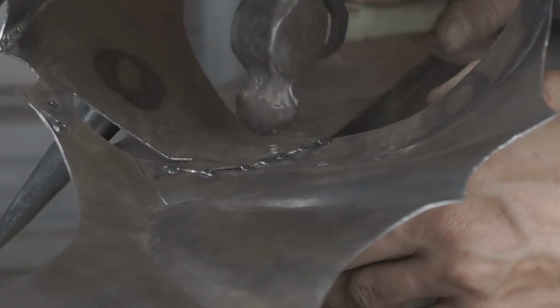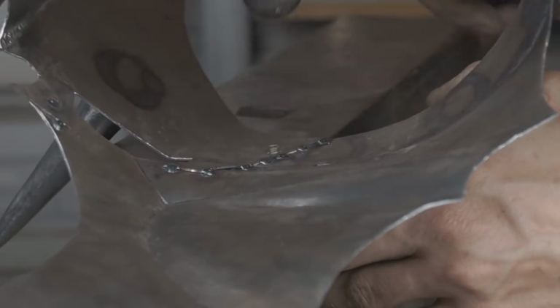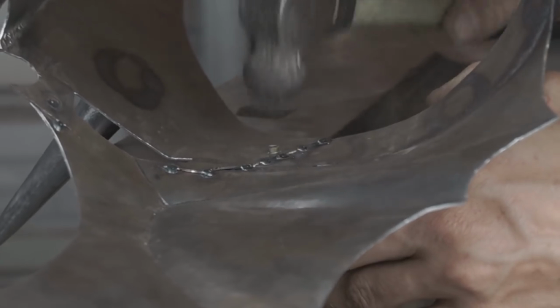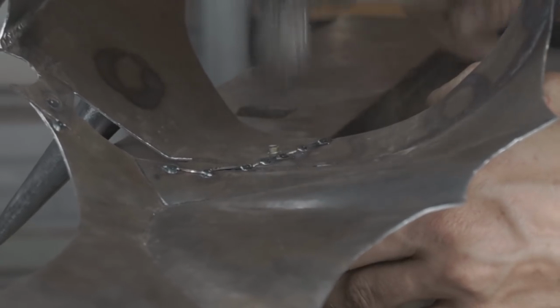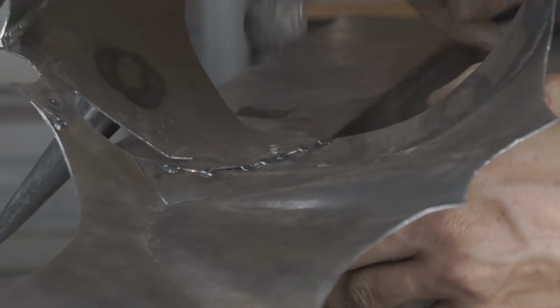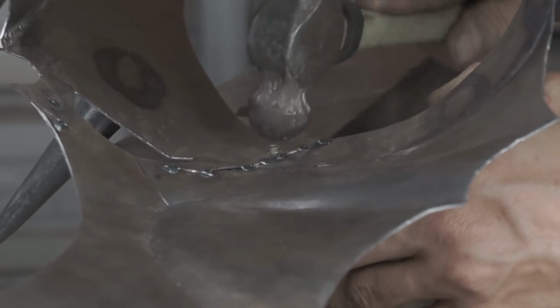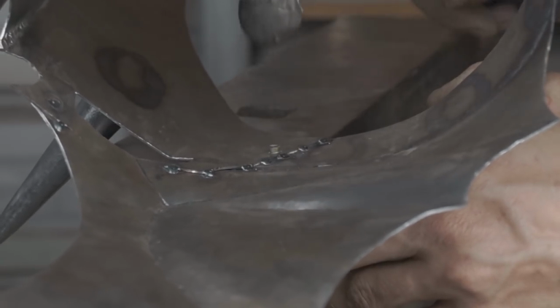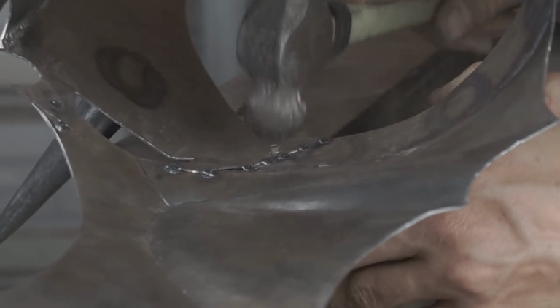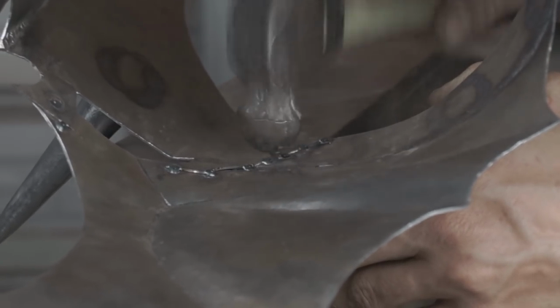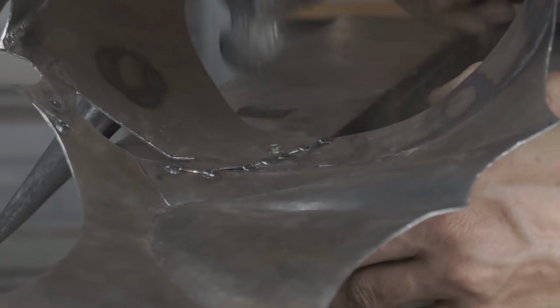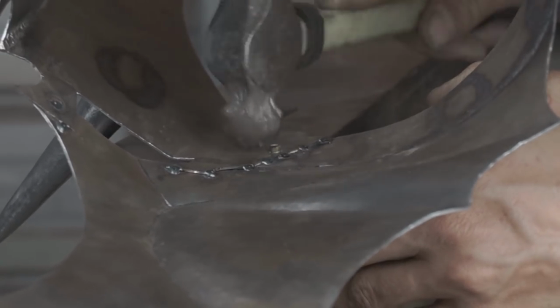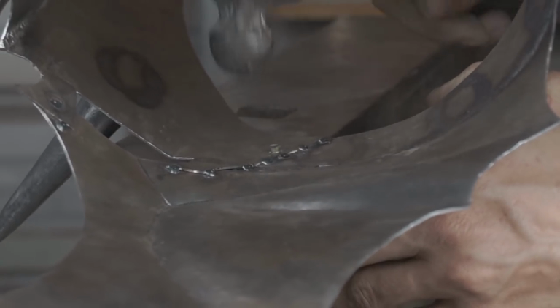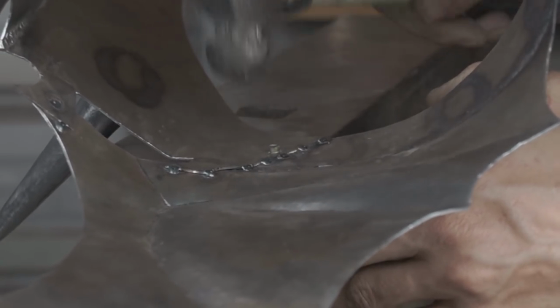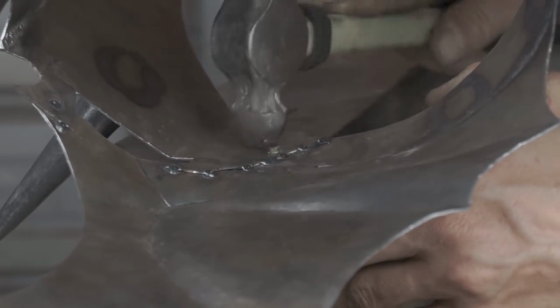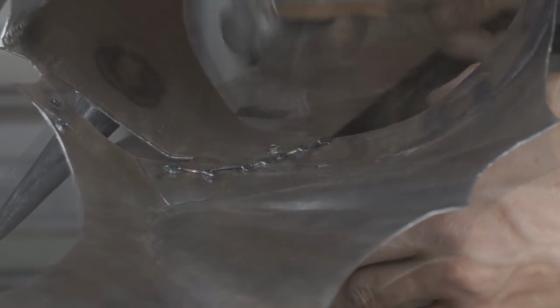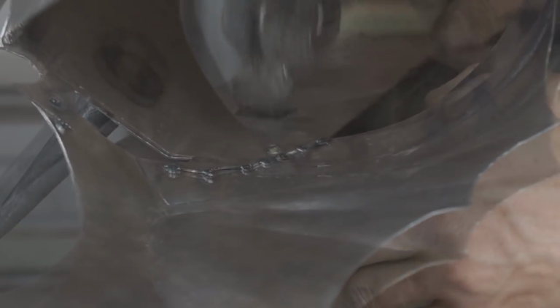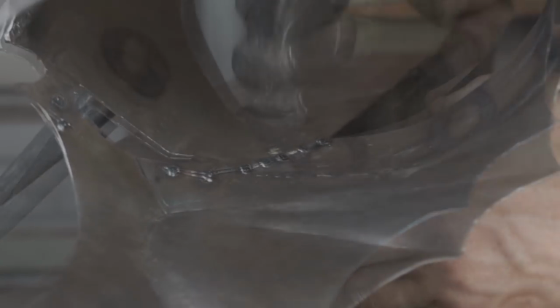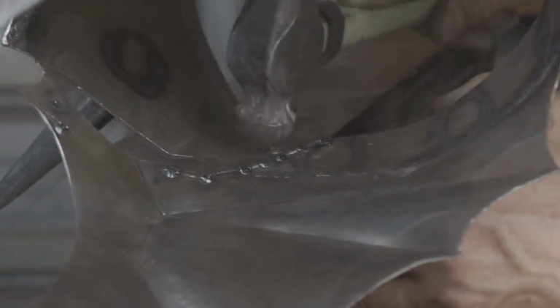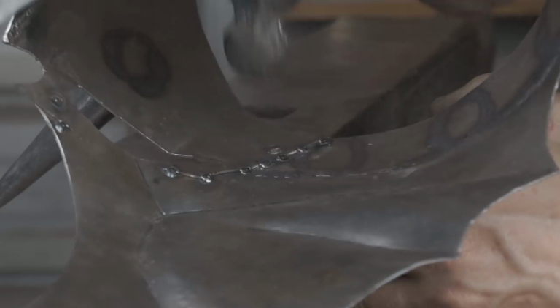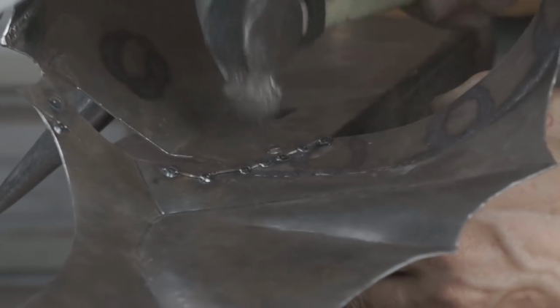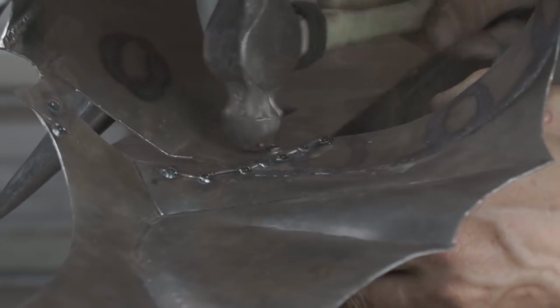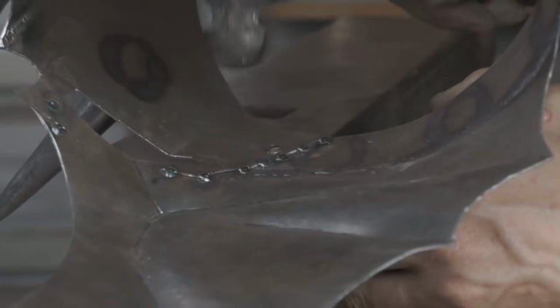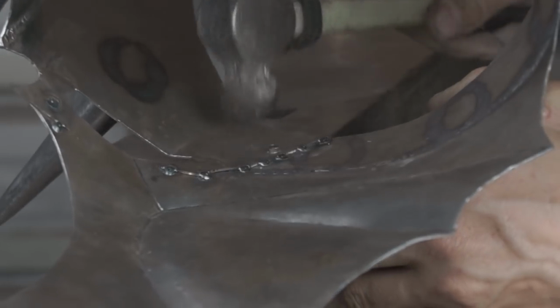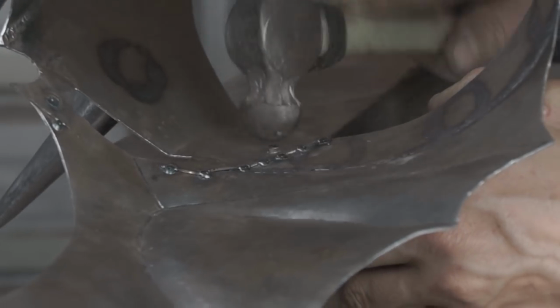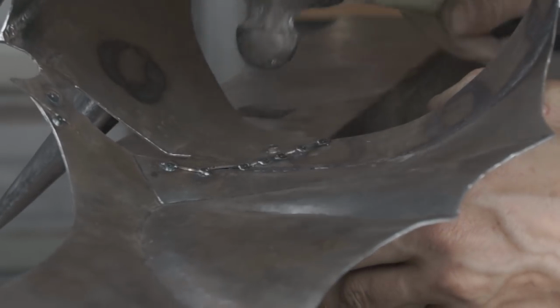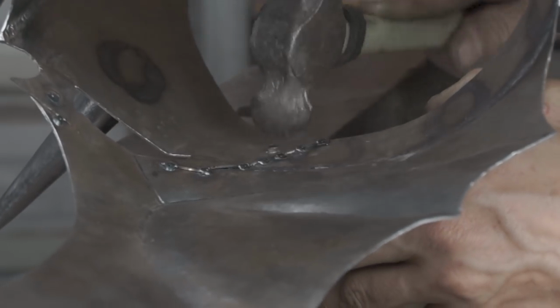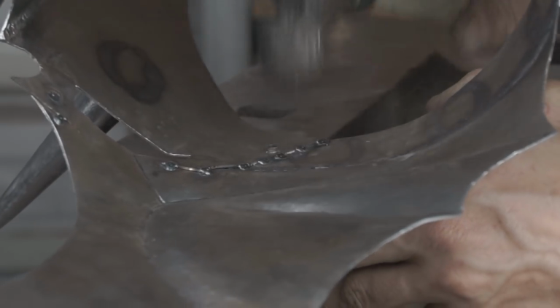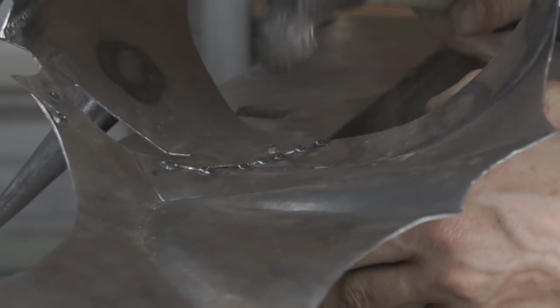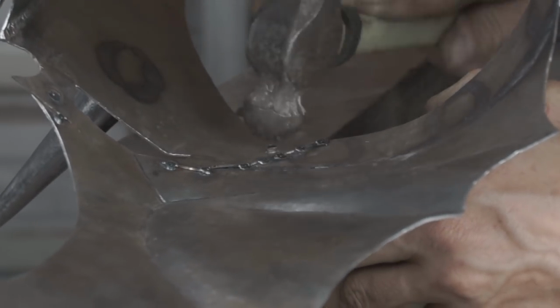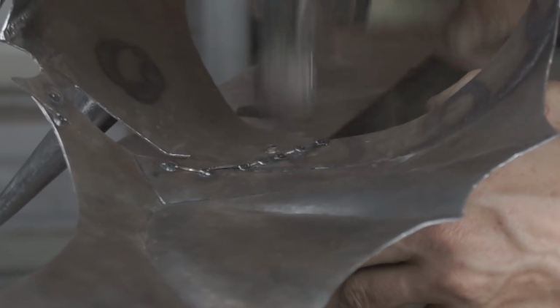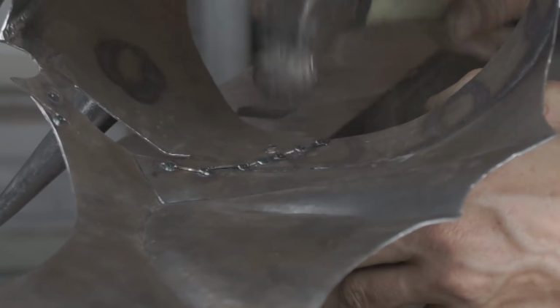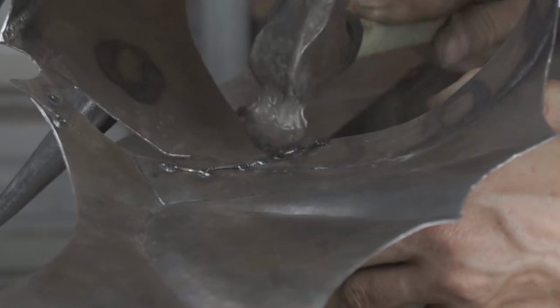After installing the rivet, I moved on to the battle damage. For this I used a Dremel with a cutoff wheel.